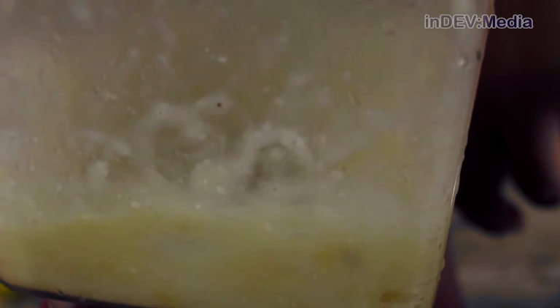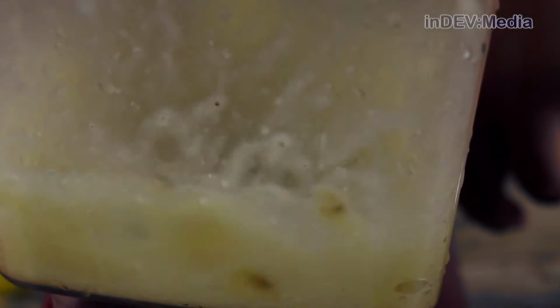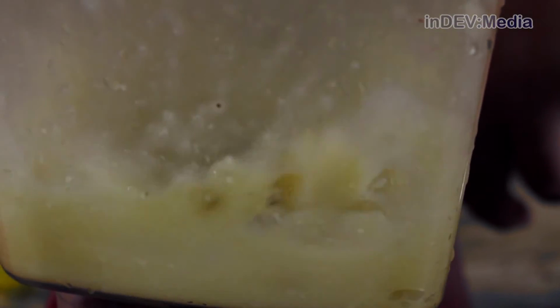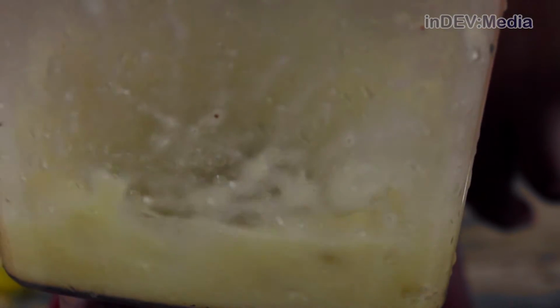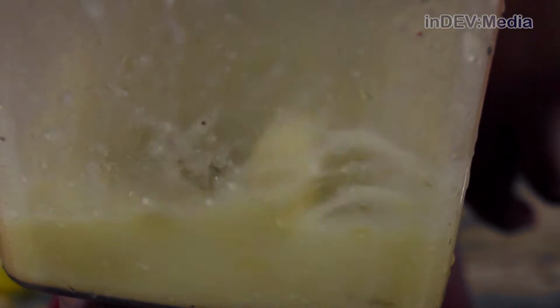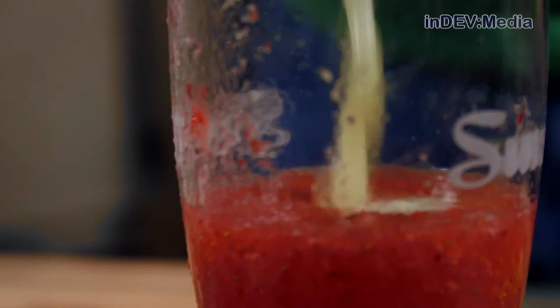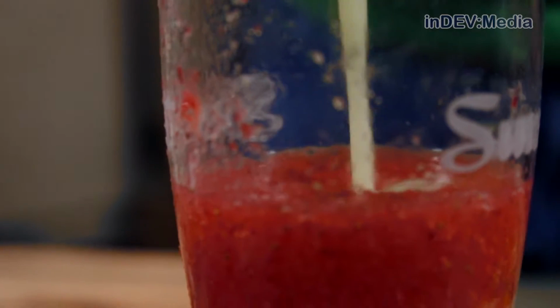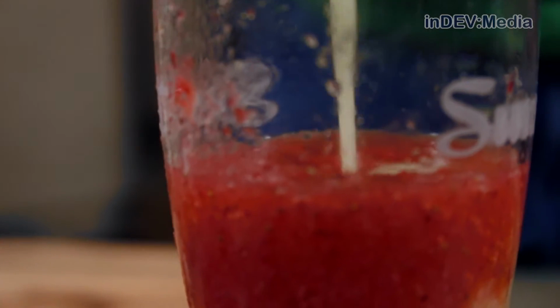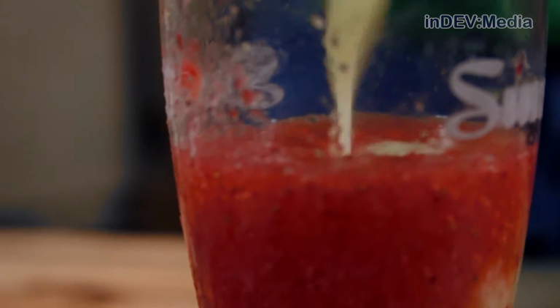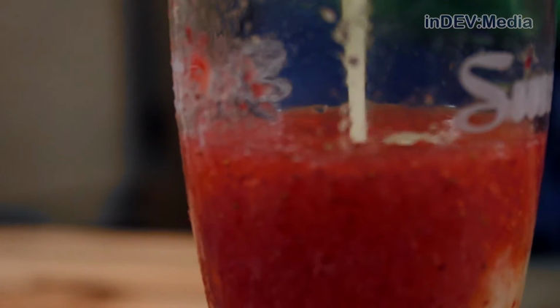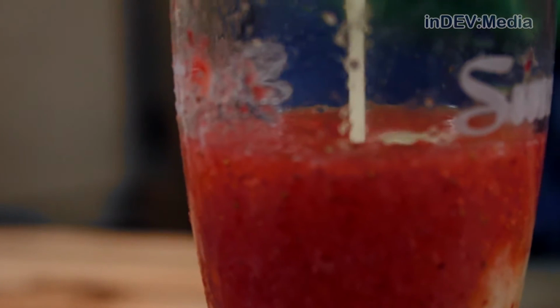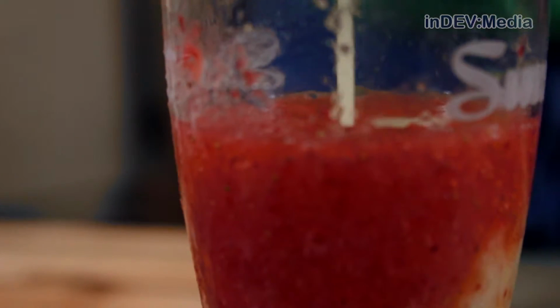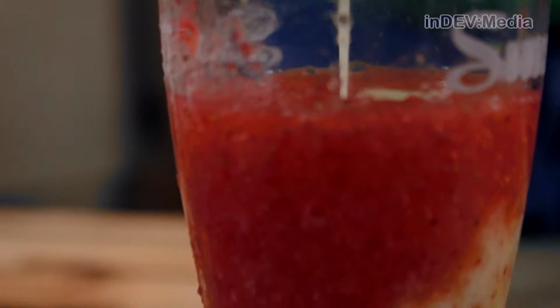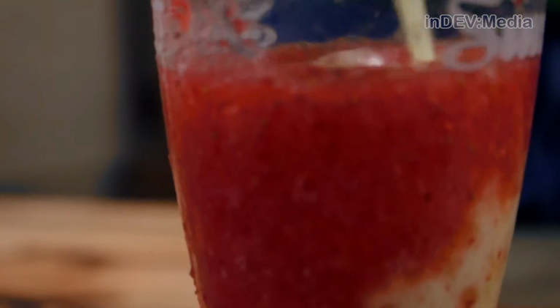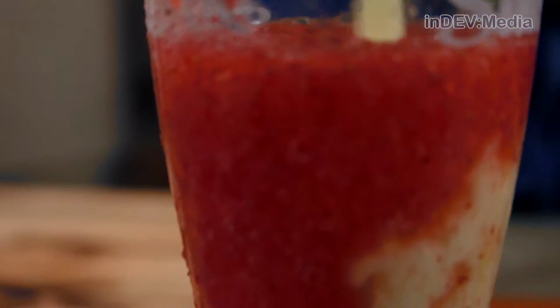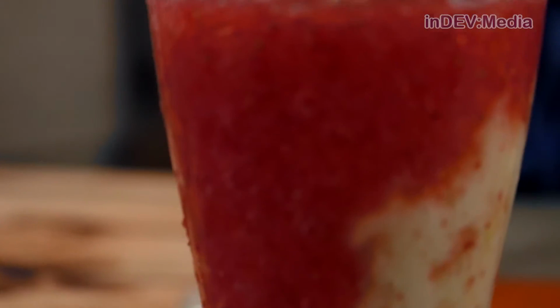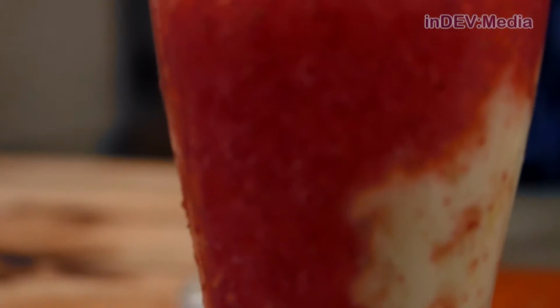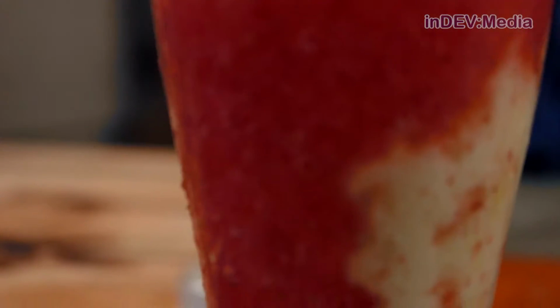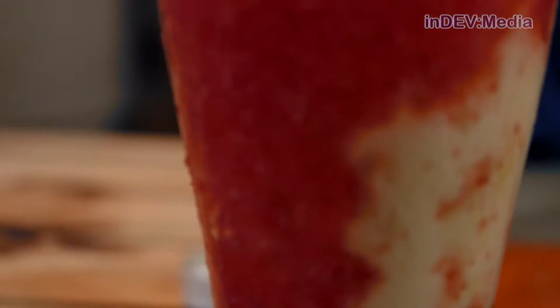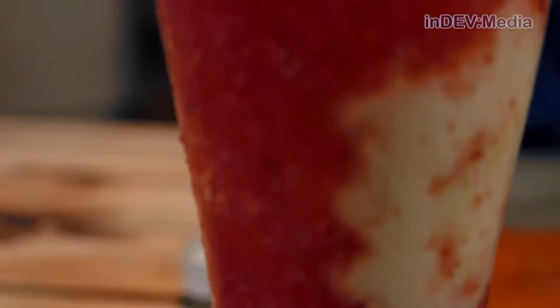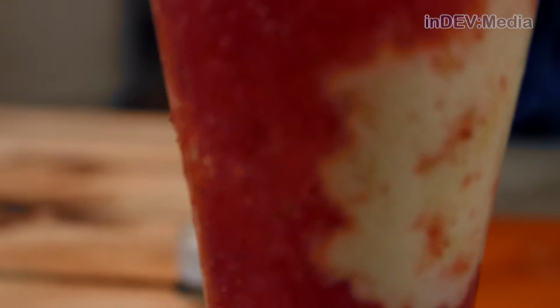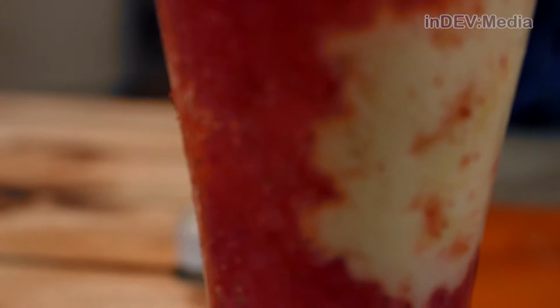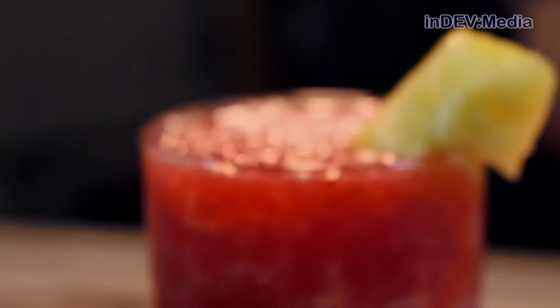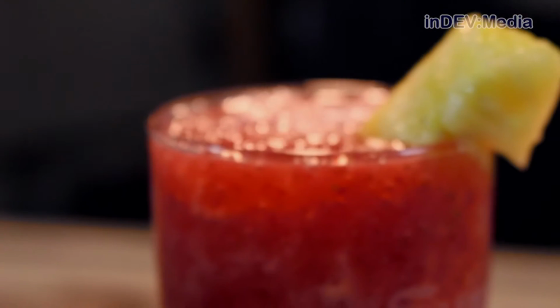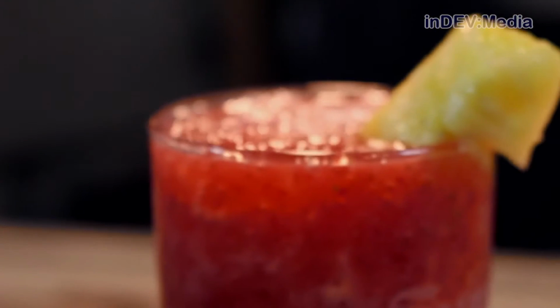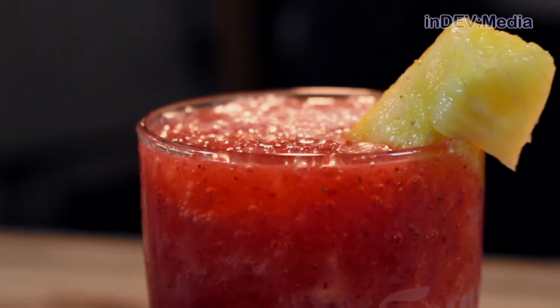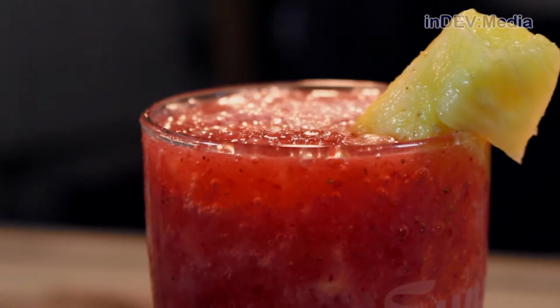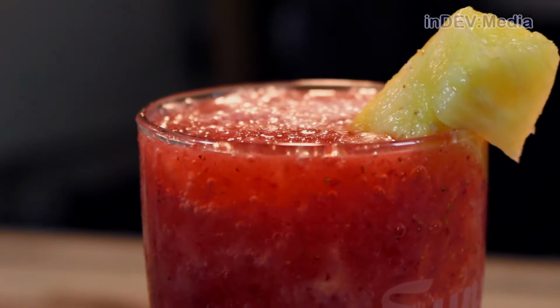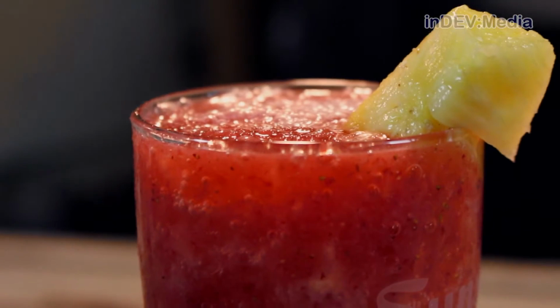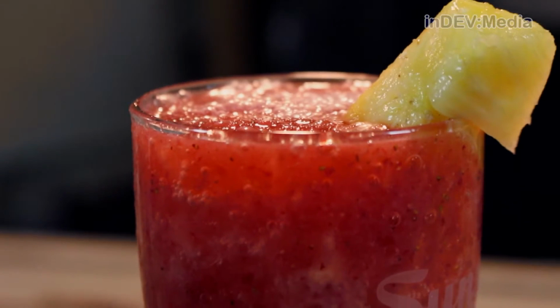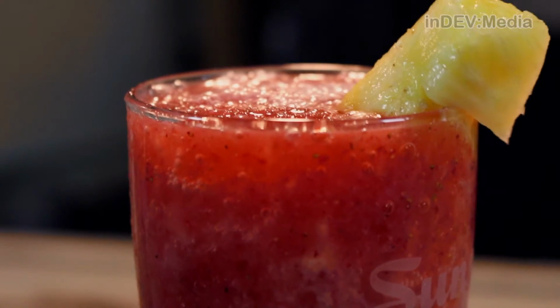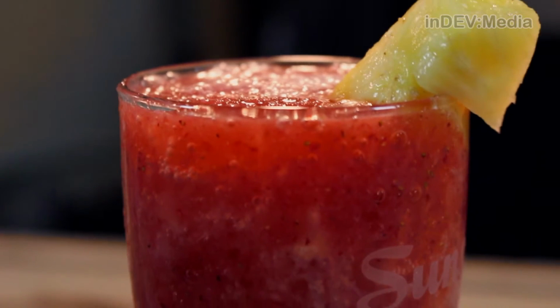Pour that on top of the strawberry mixture and watch it combine. Finally, garnish with a pineapple and serve.